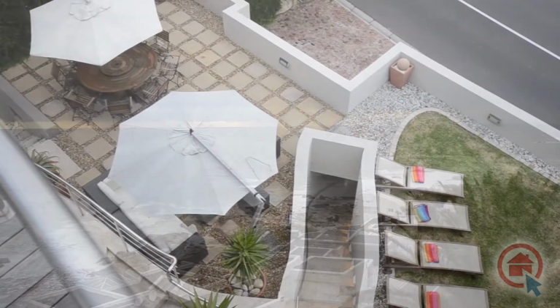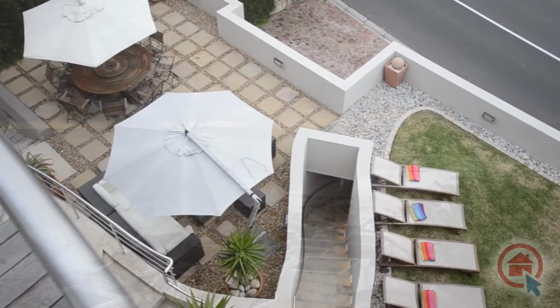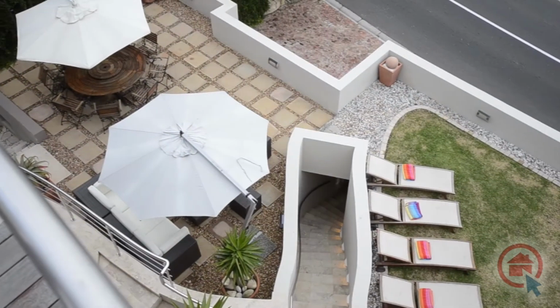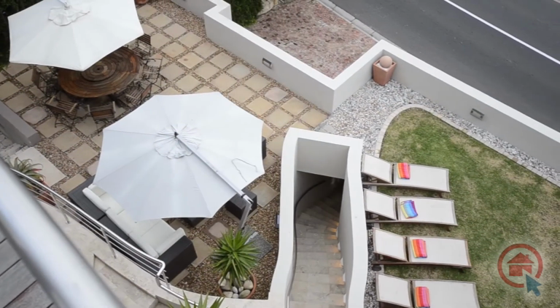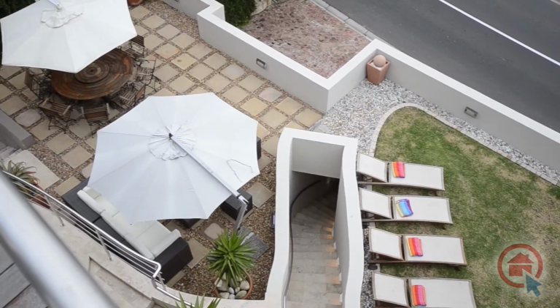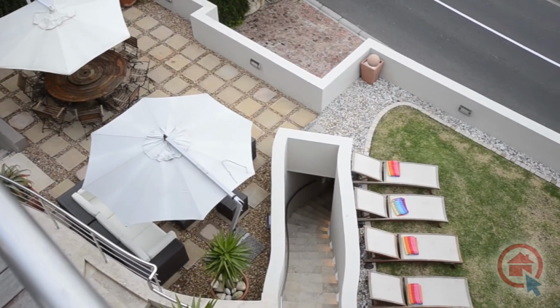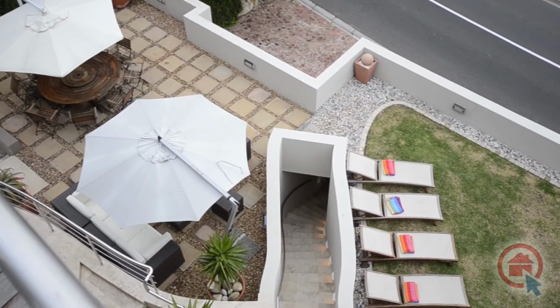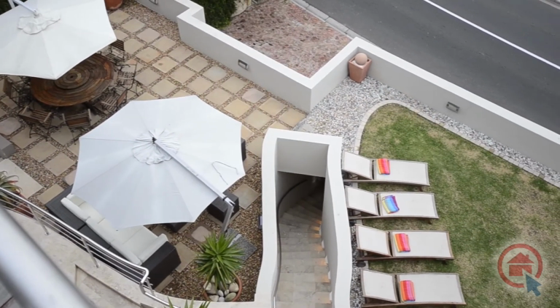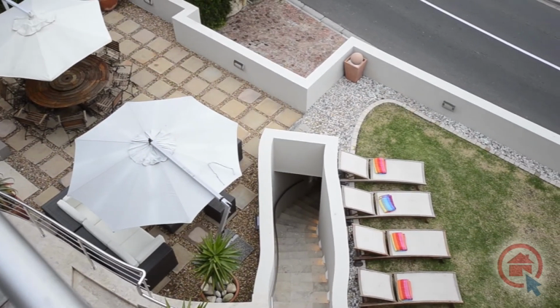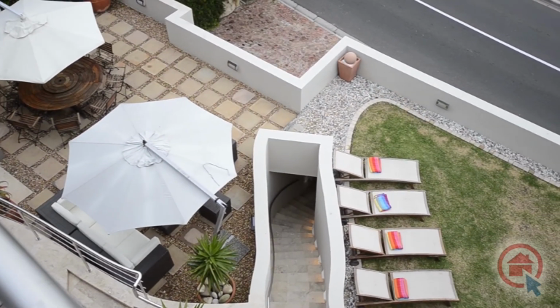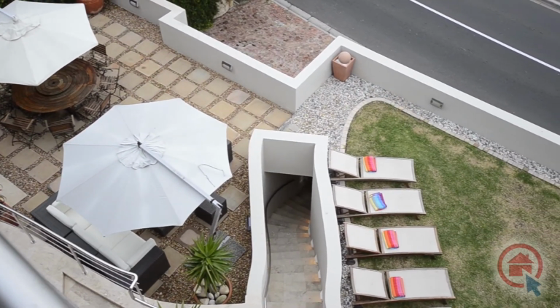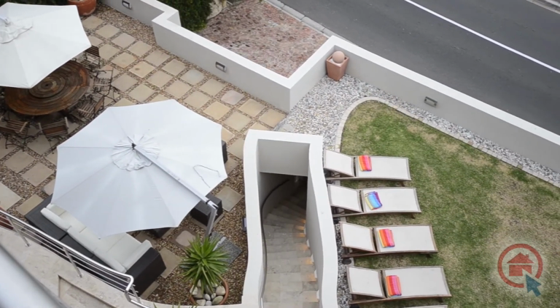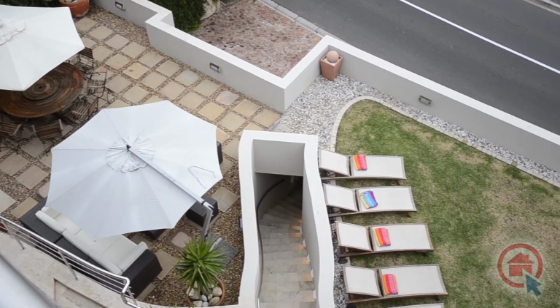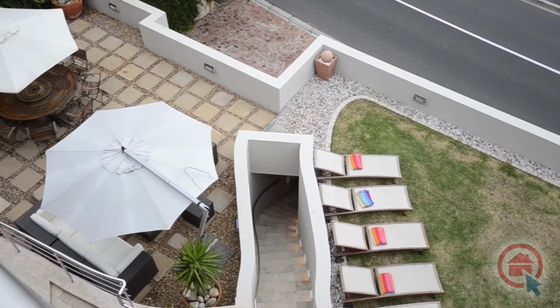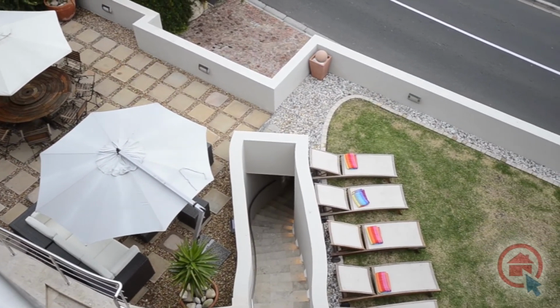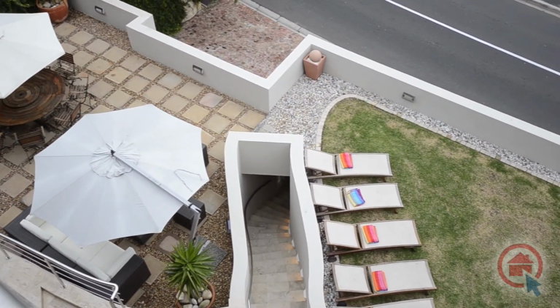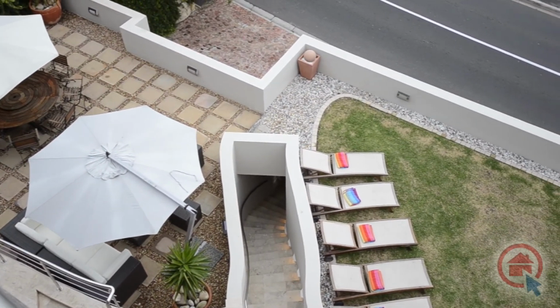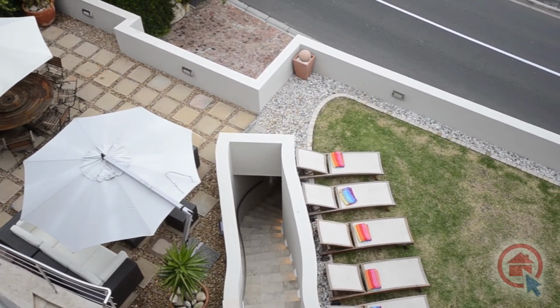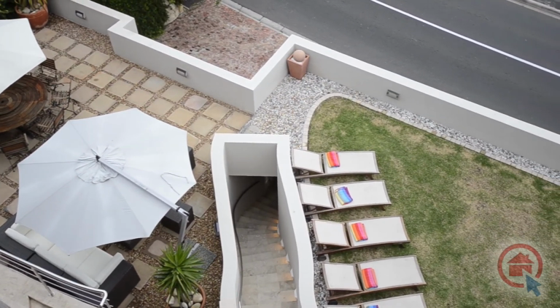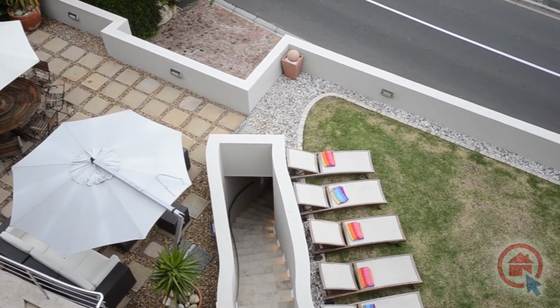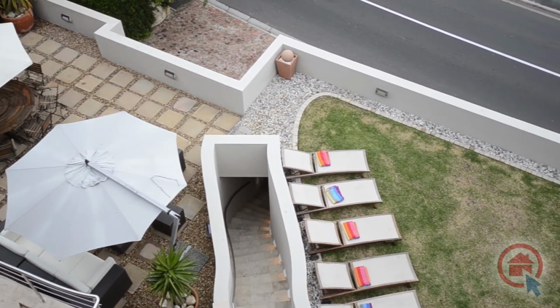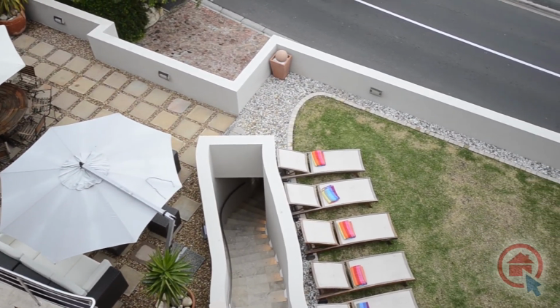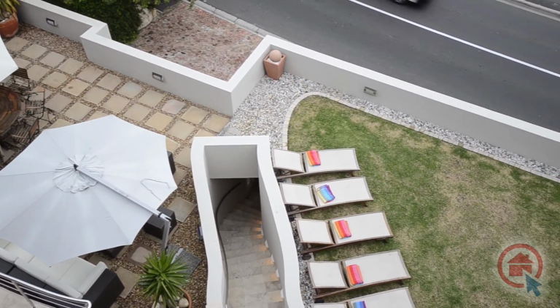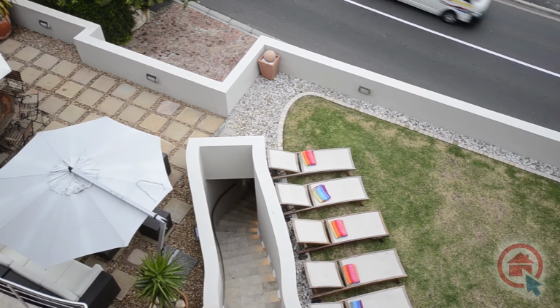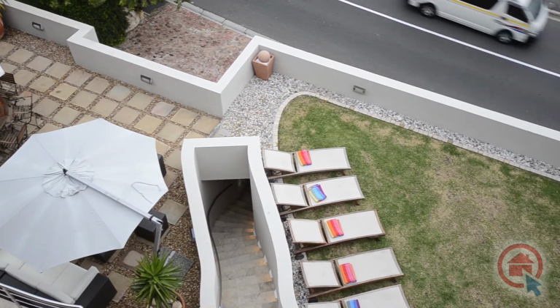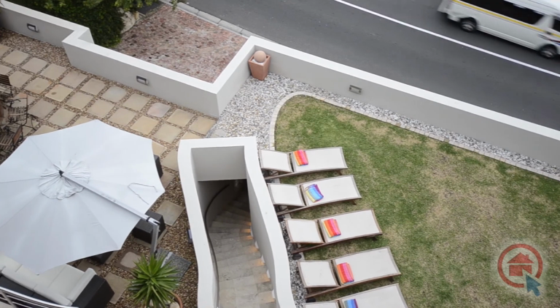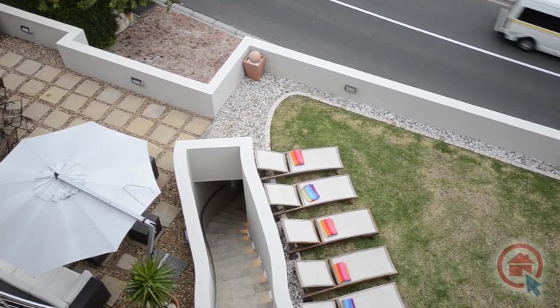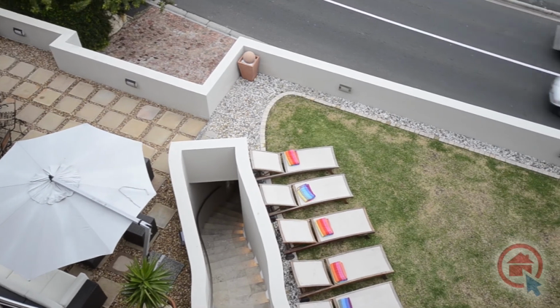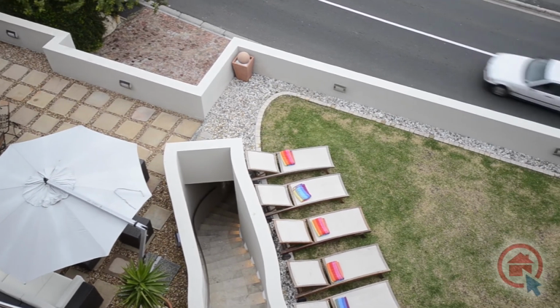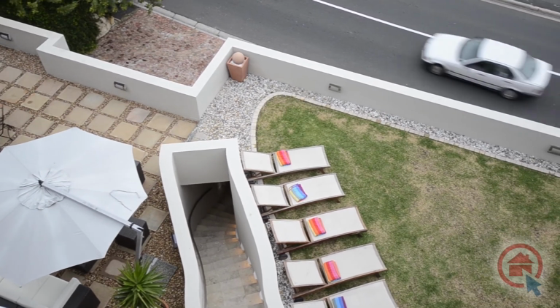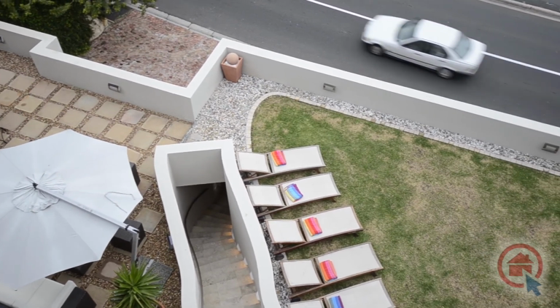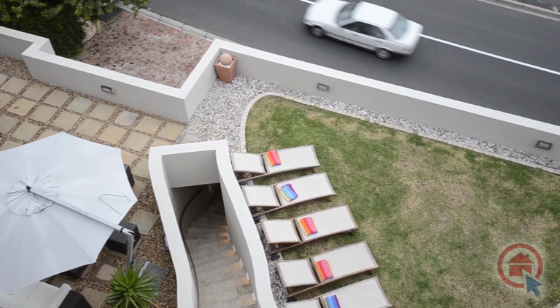The landscaped garden features patio areas and a rim flow pool.